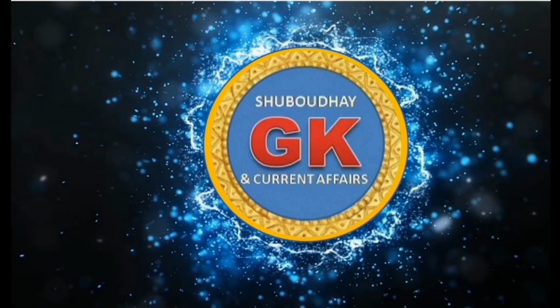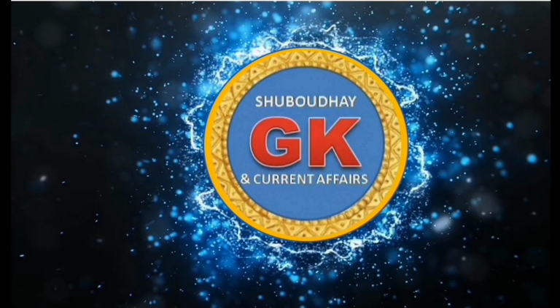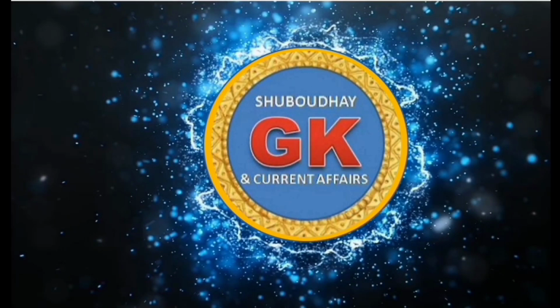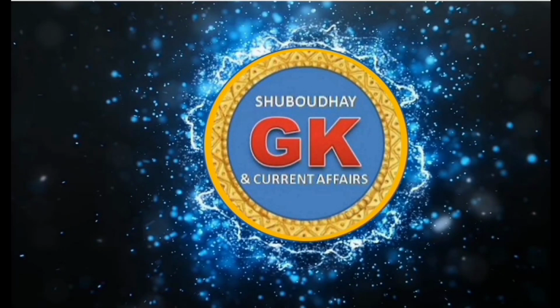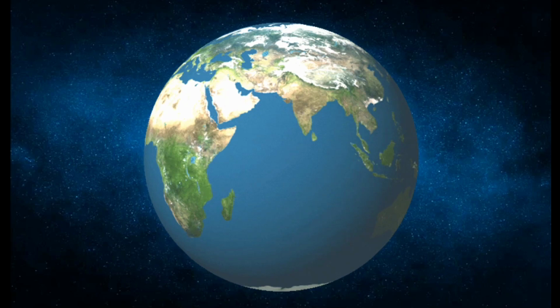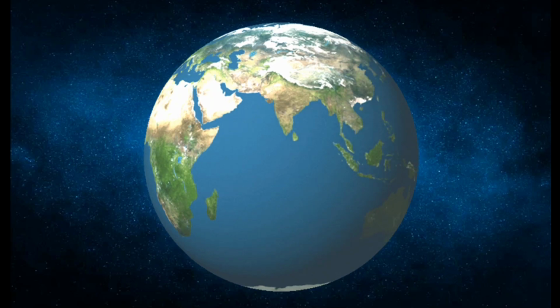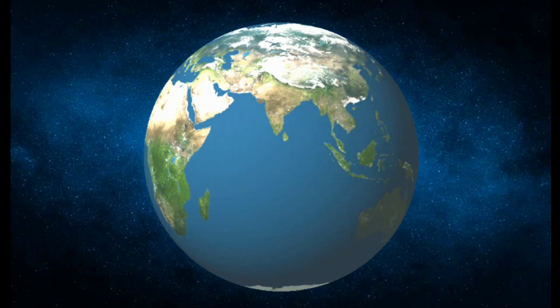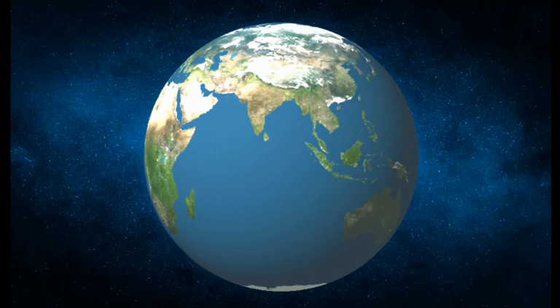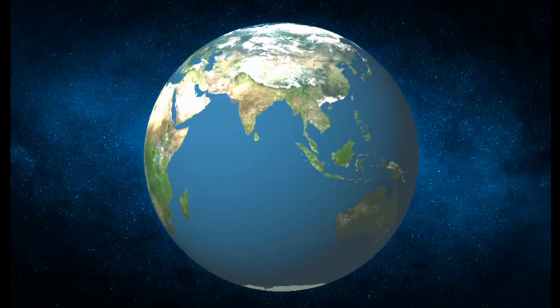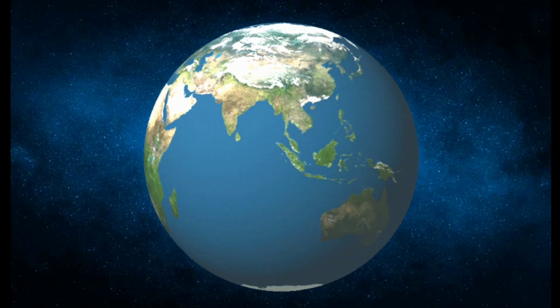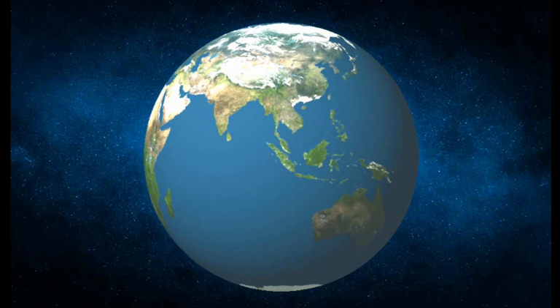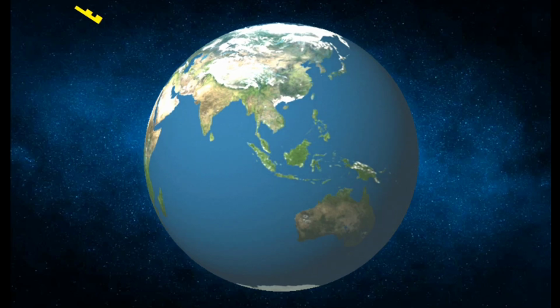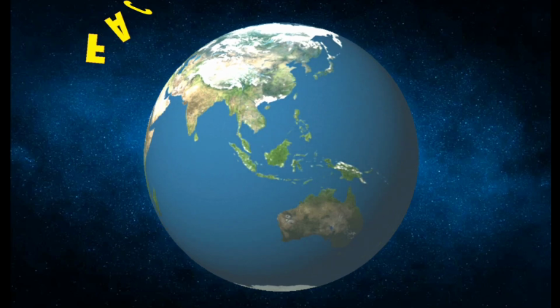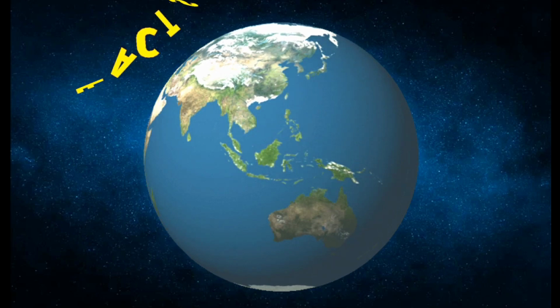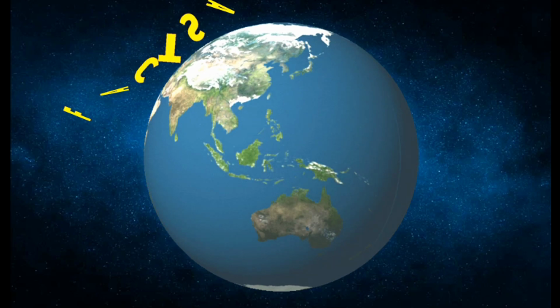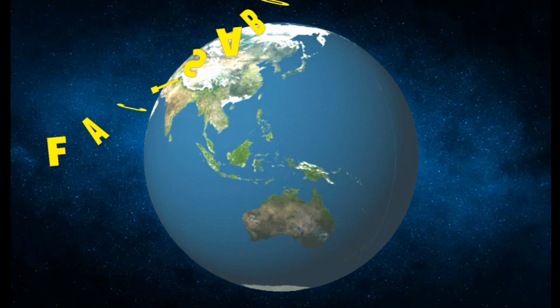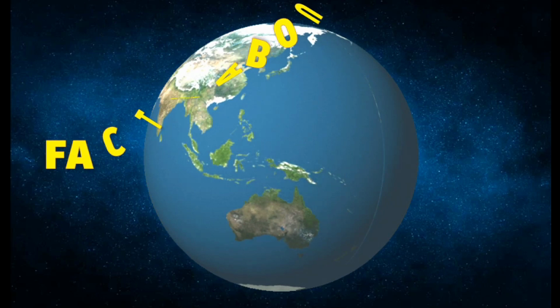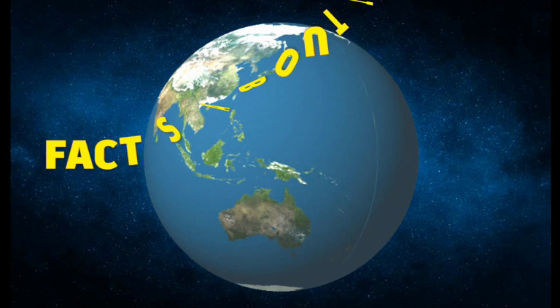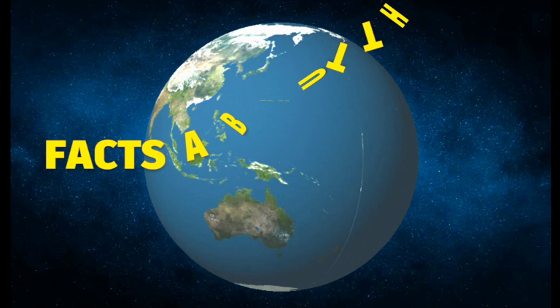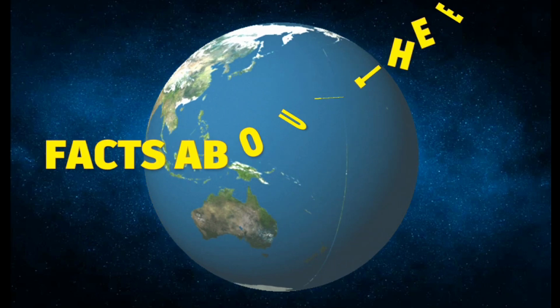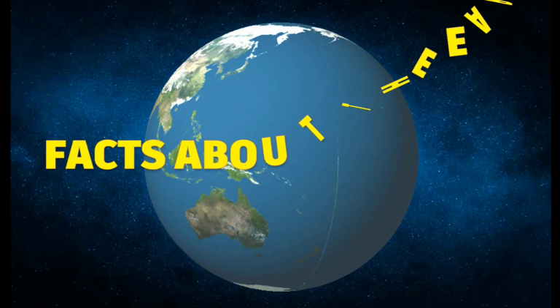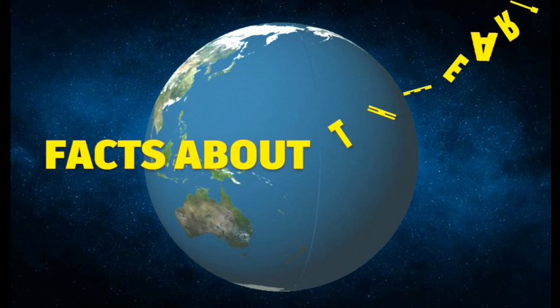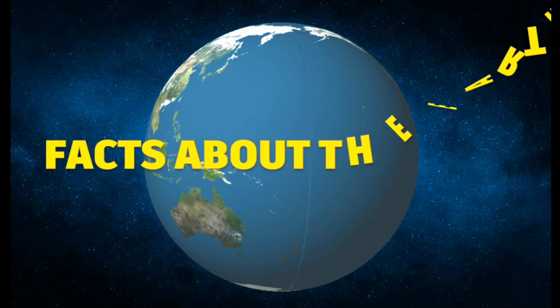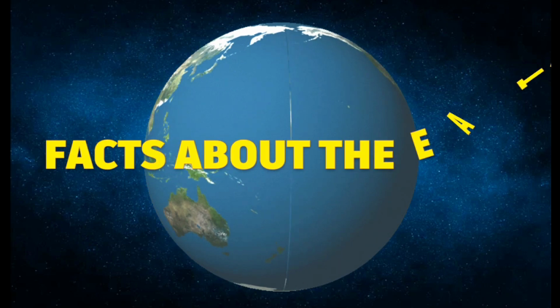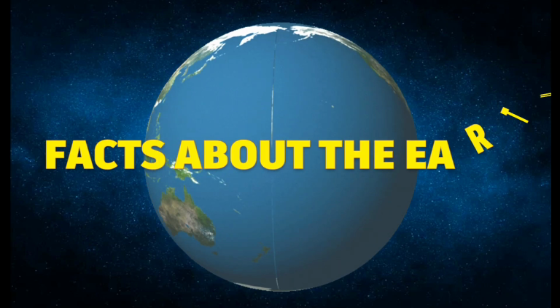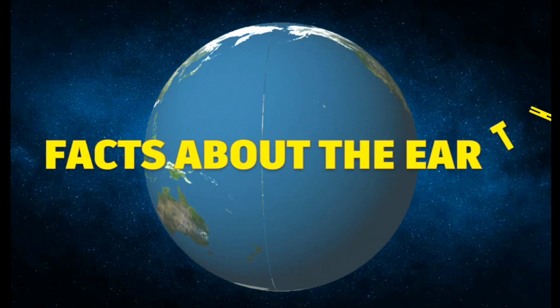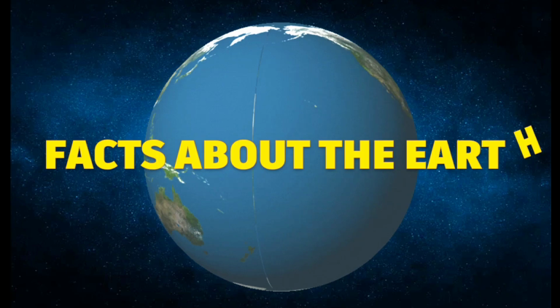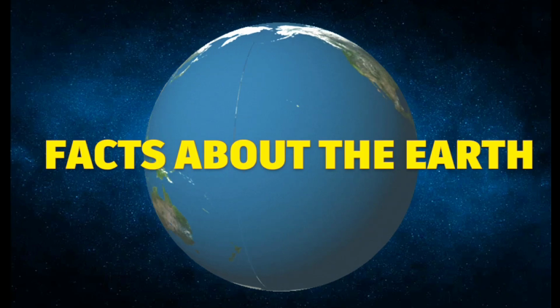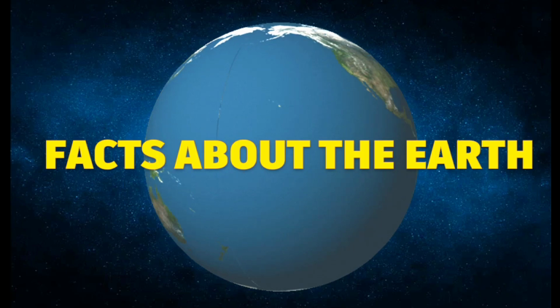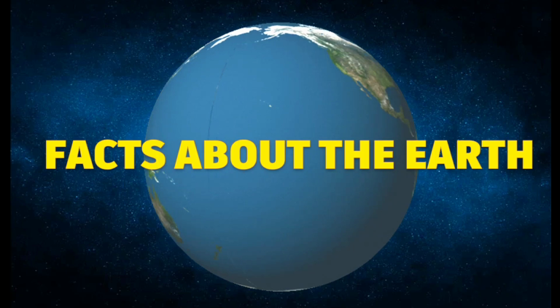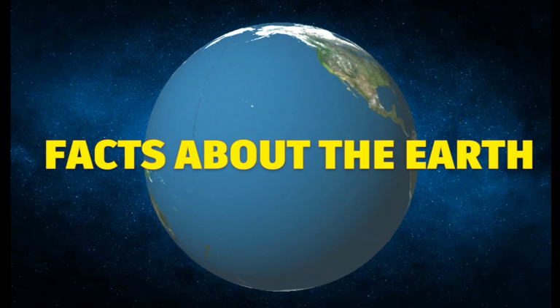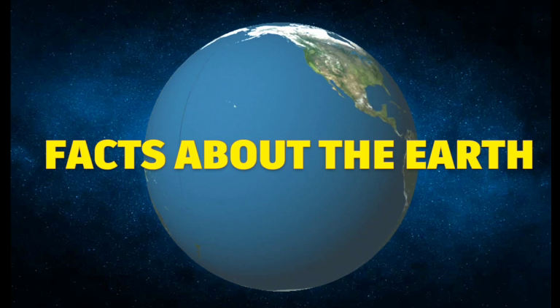In this video, I am going to tell you about the important facts about earth.